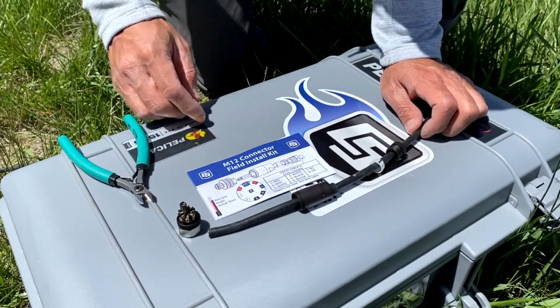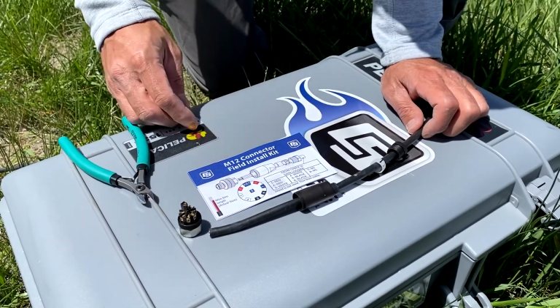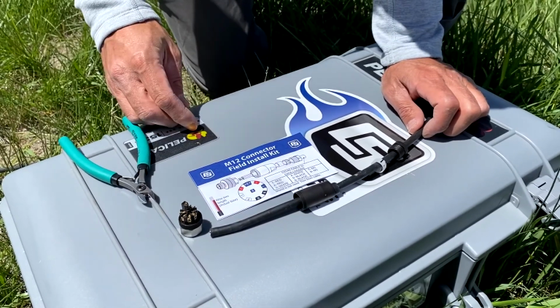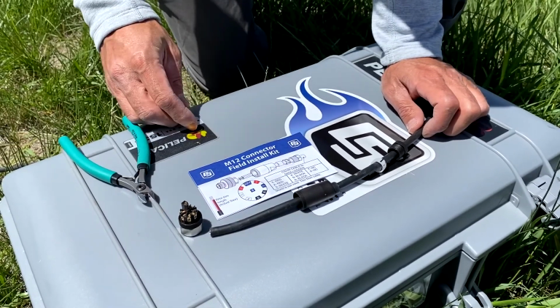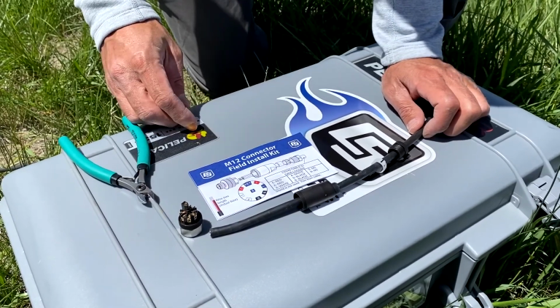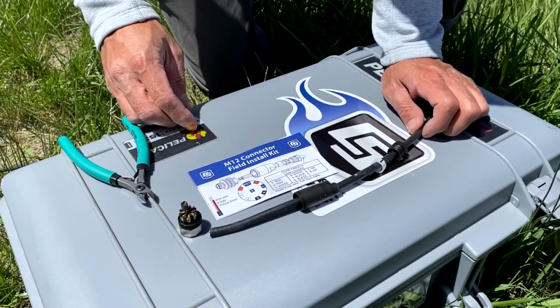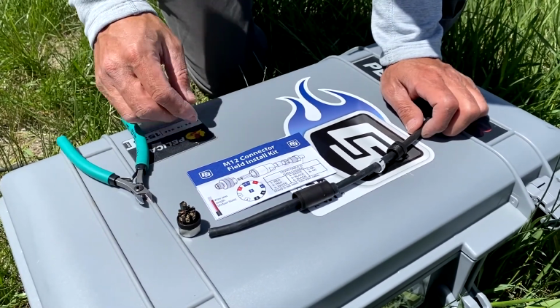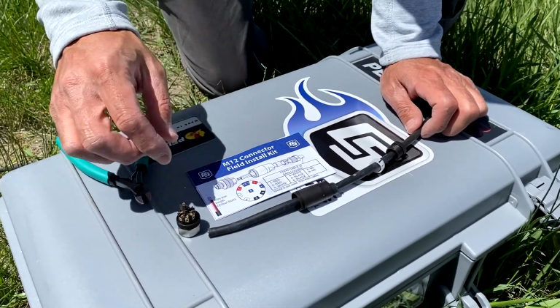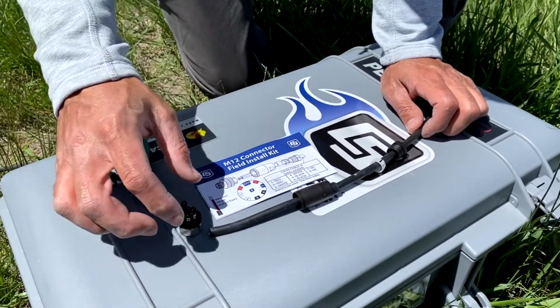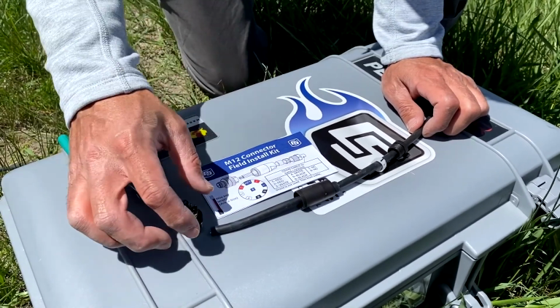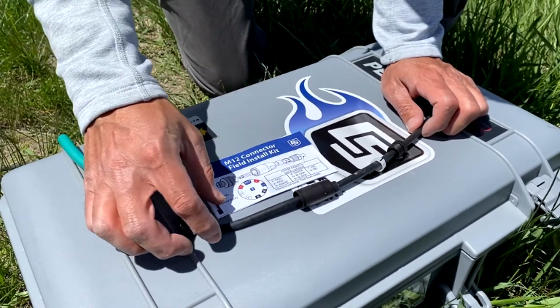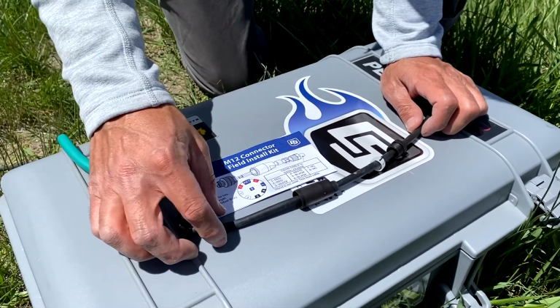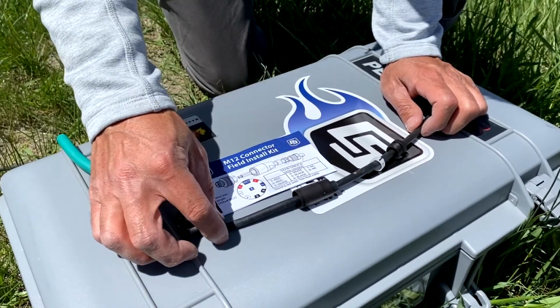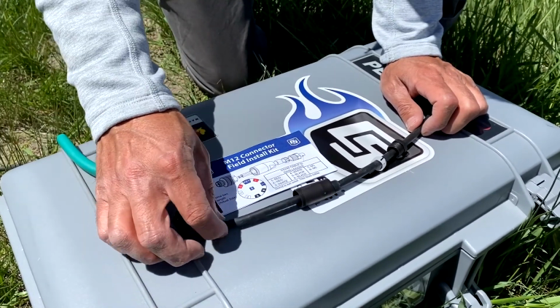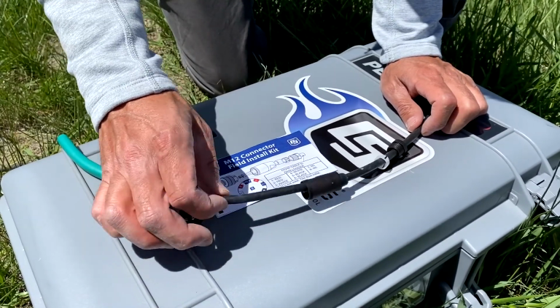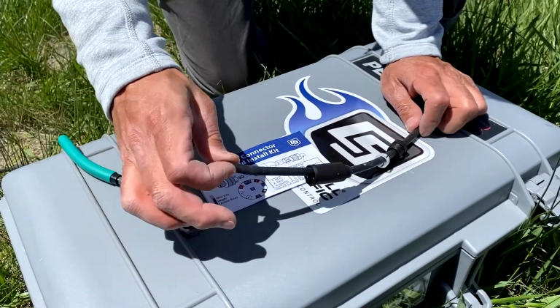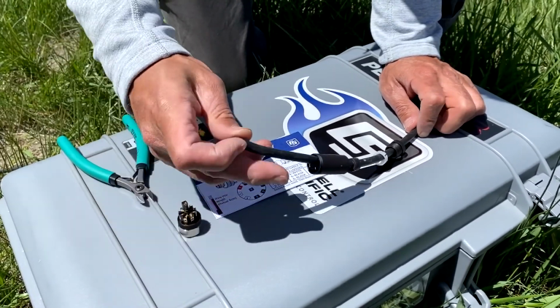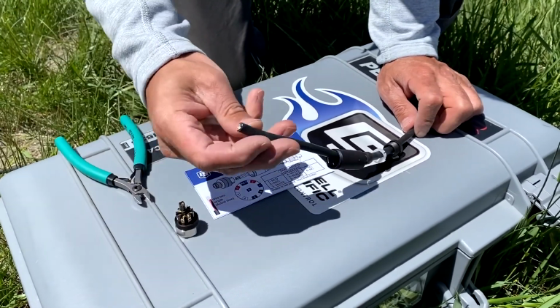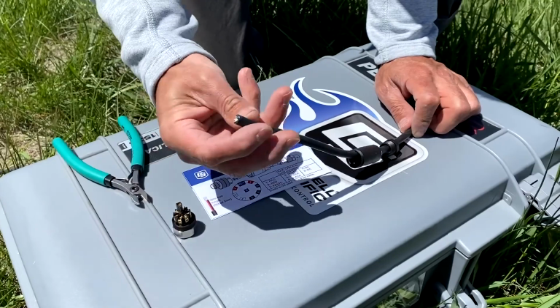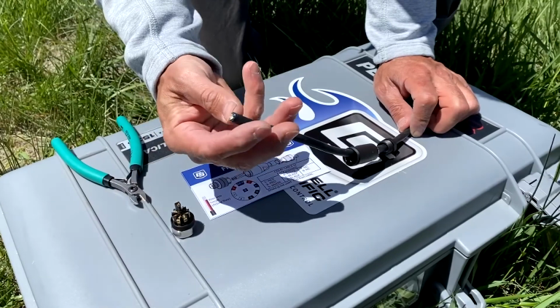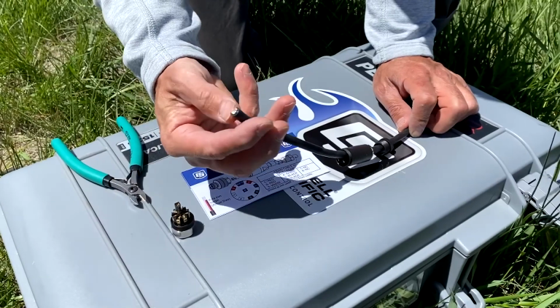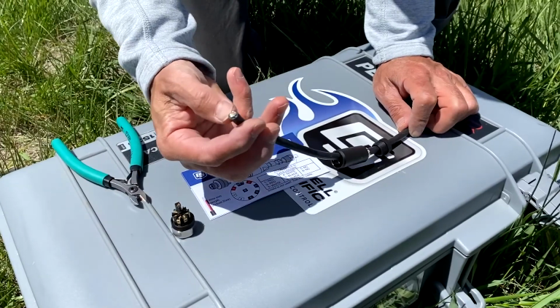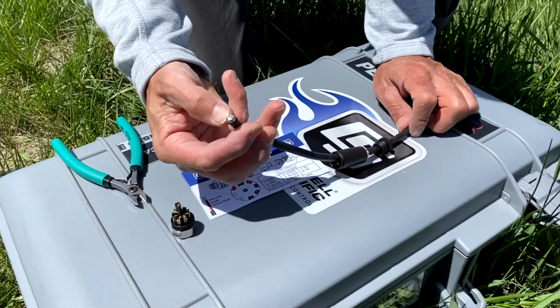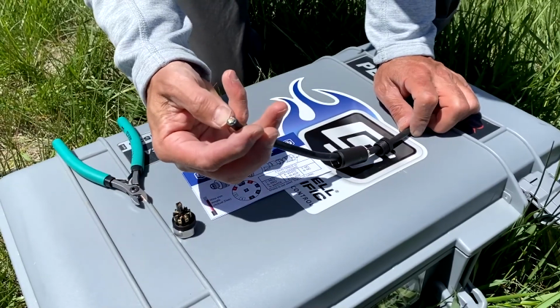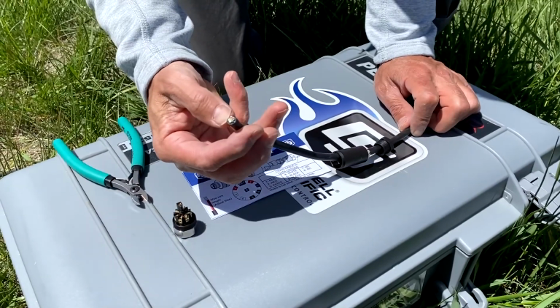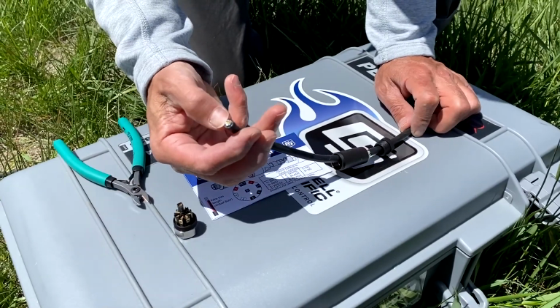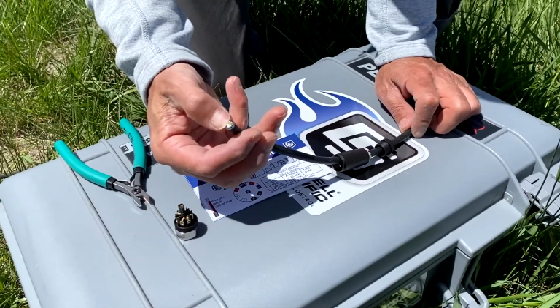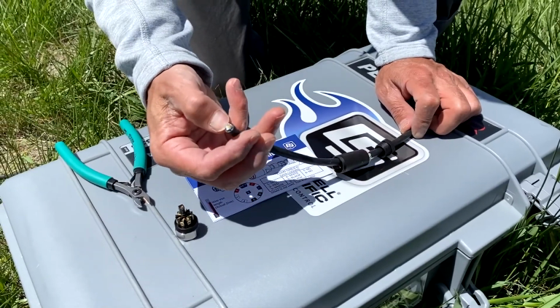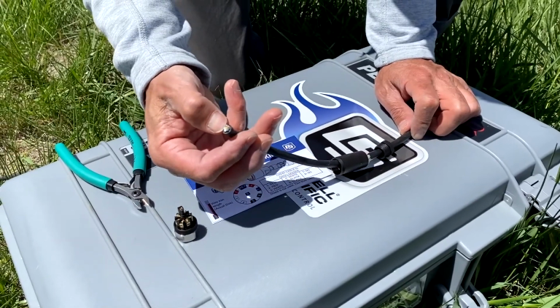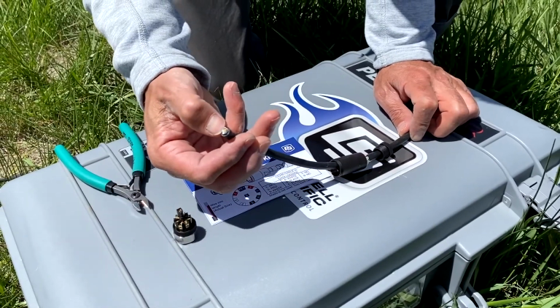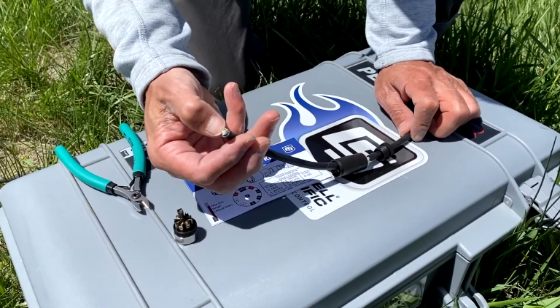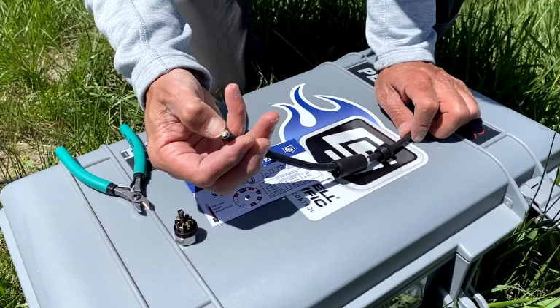Then I'm going to trim five millimeters, or about three-sixteenths of an inch, of the insulation from the wires.